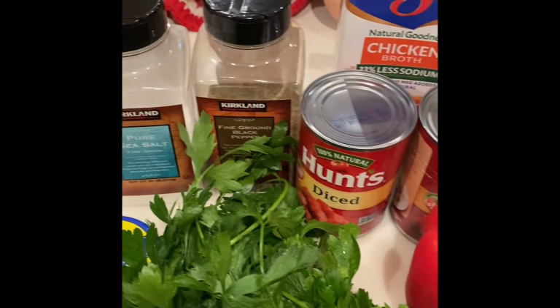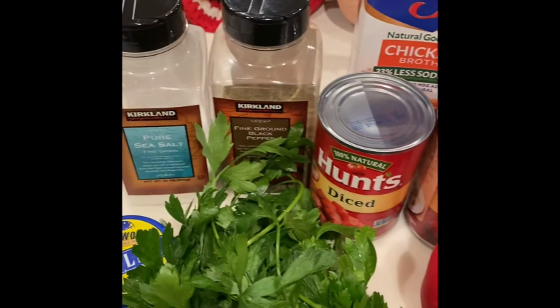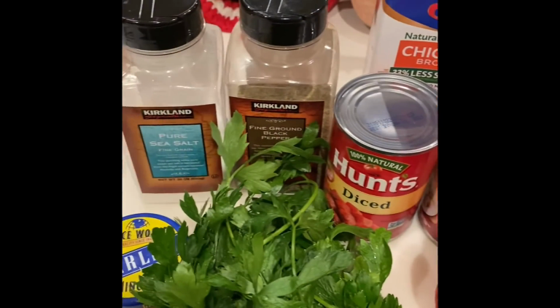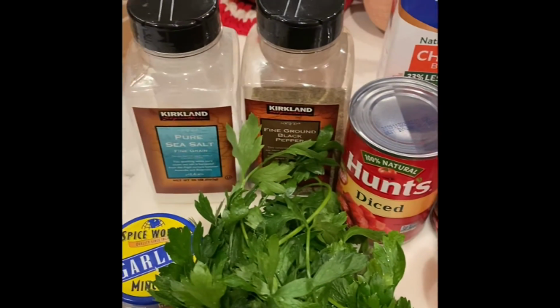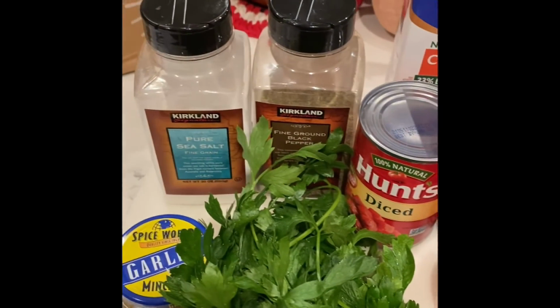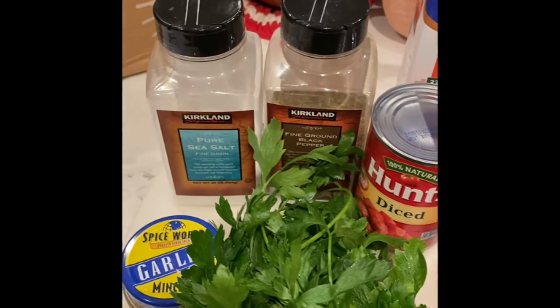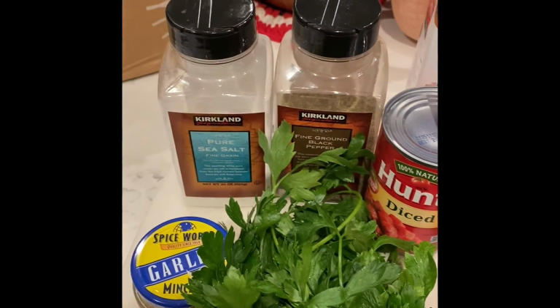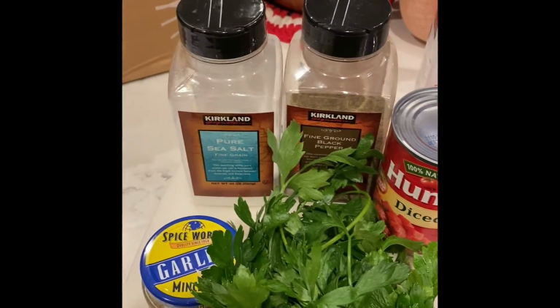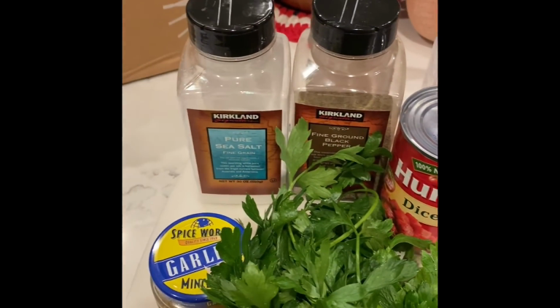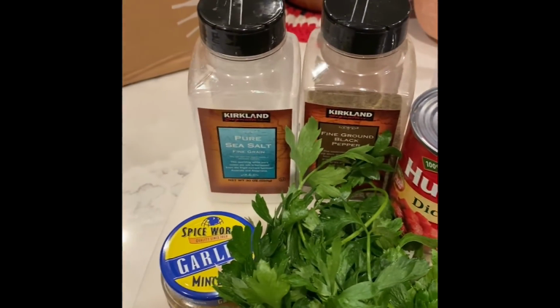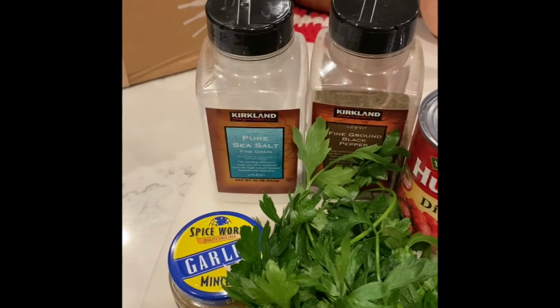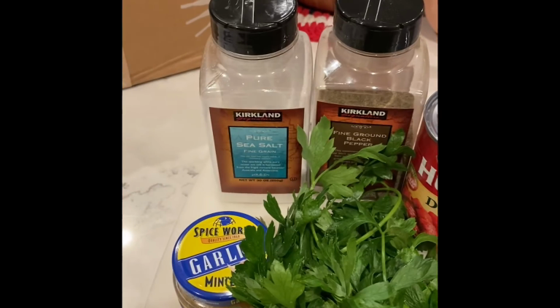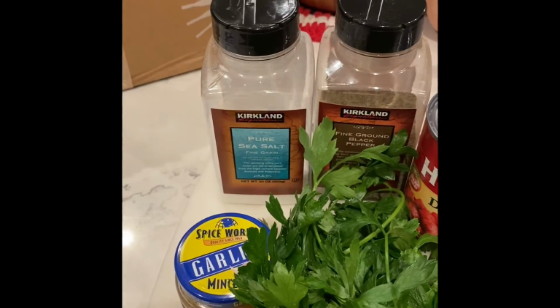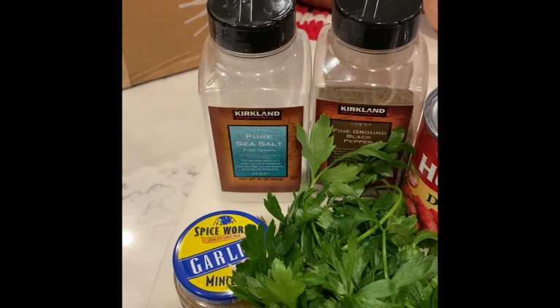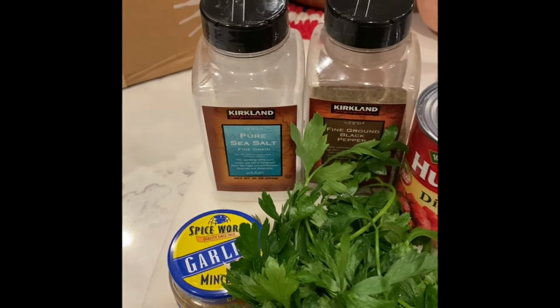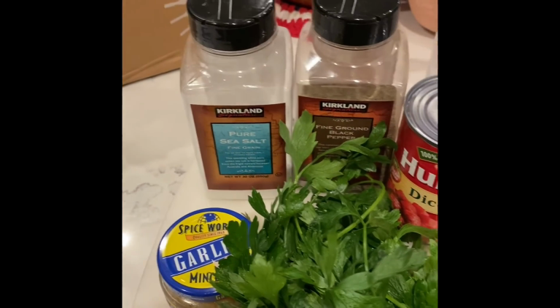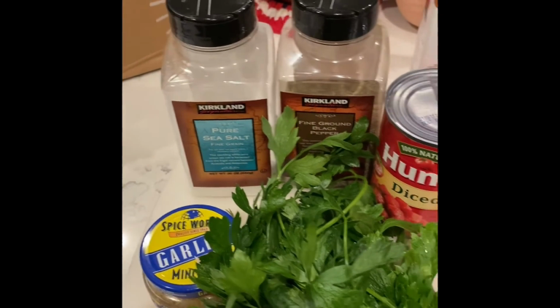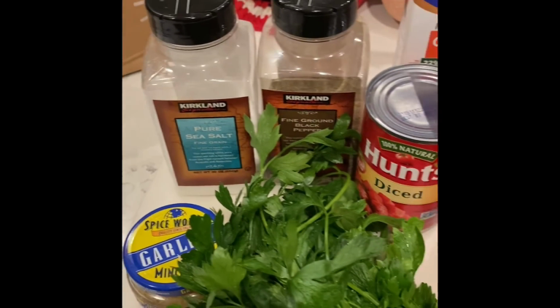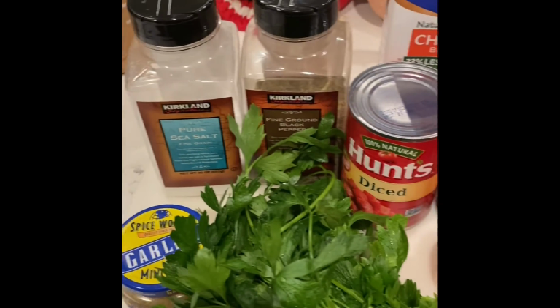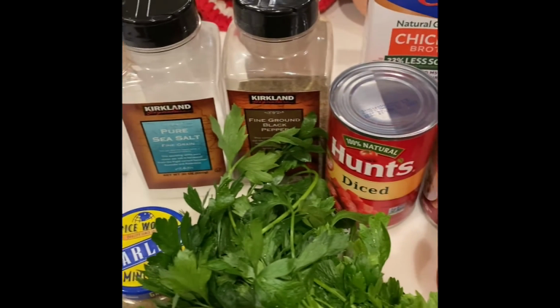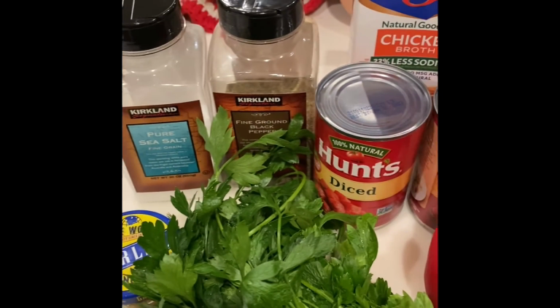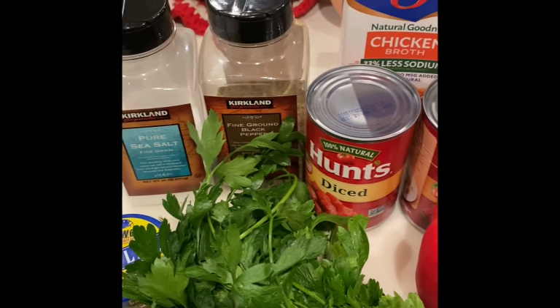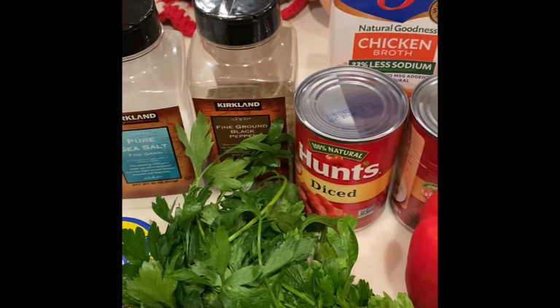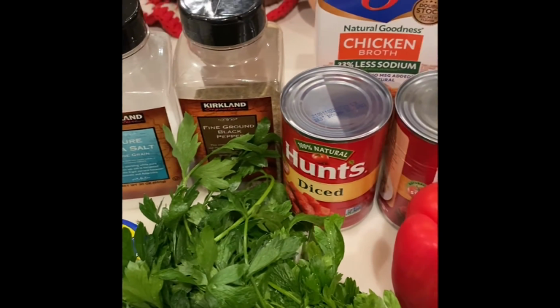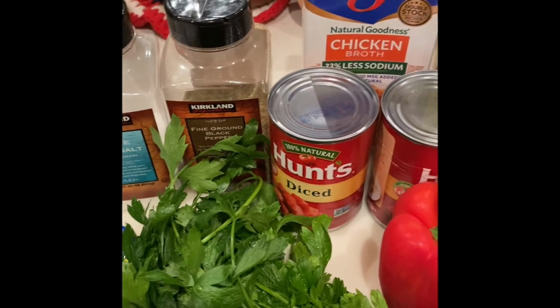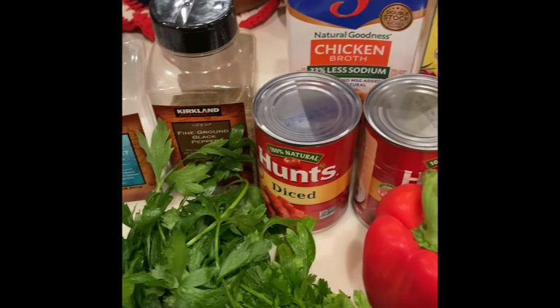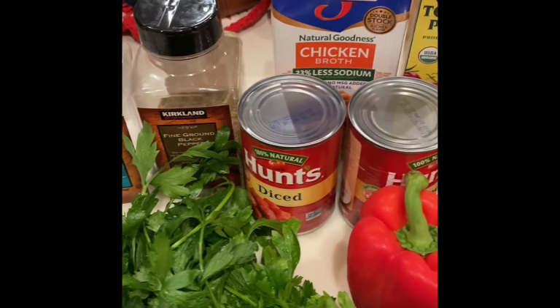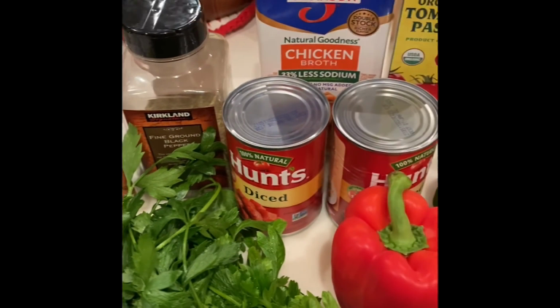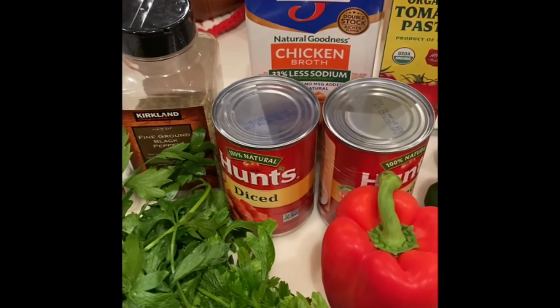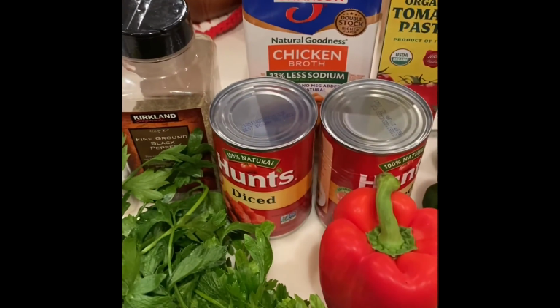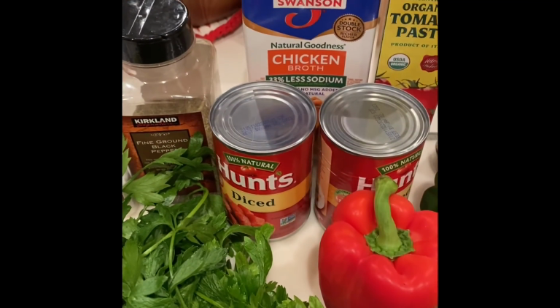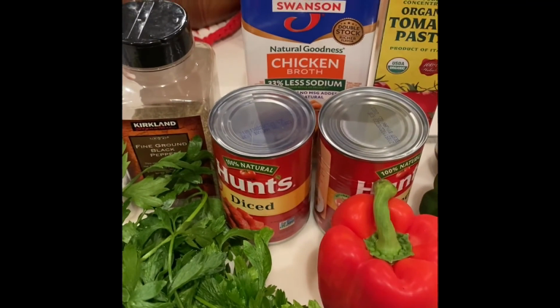Let me know if you want the recipe and I will be happy to share it — drop me a PM and I will talk to everybody soon. Bye!